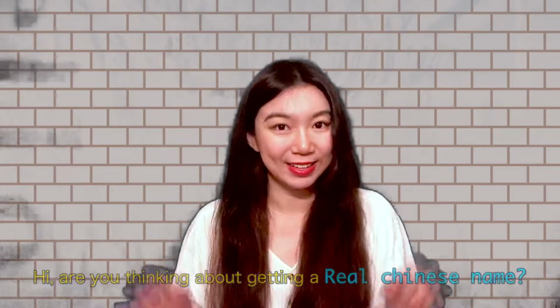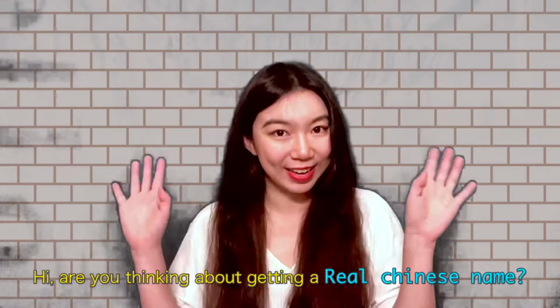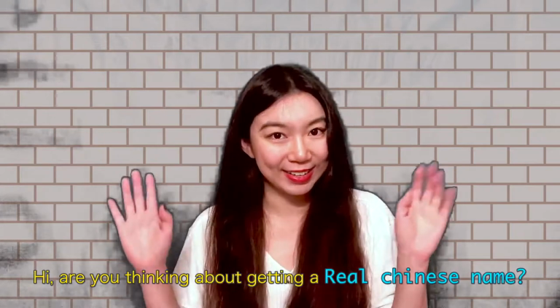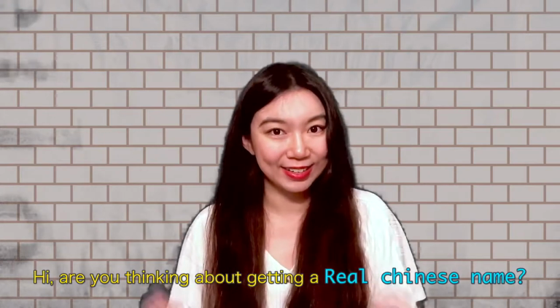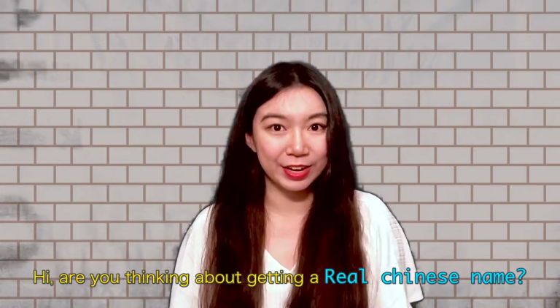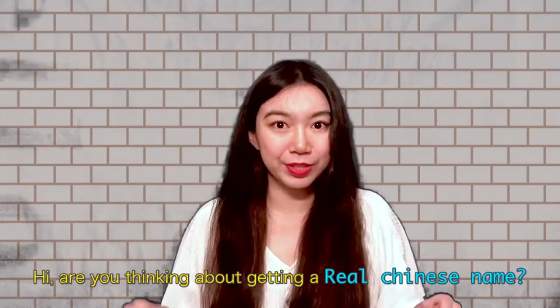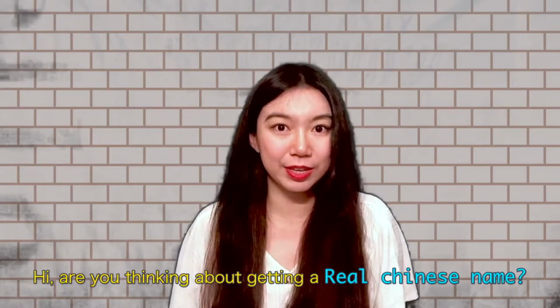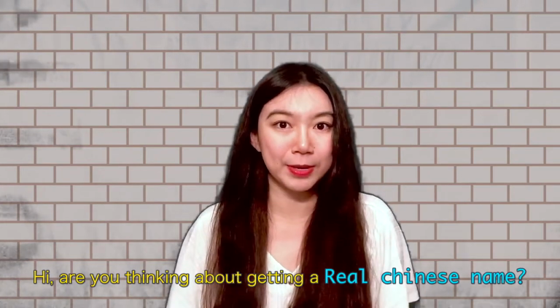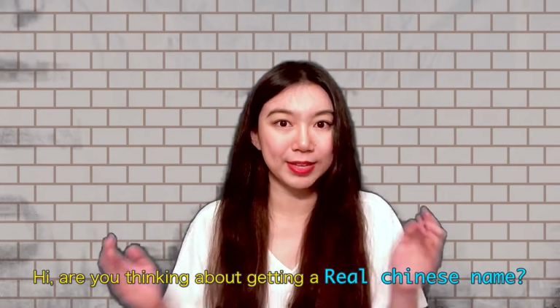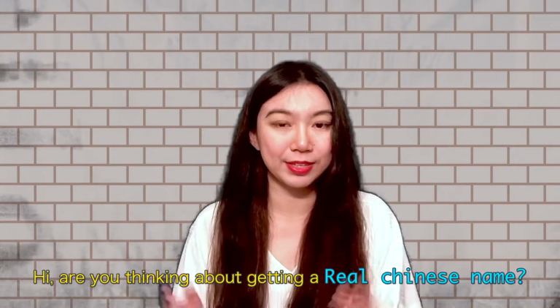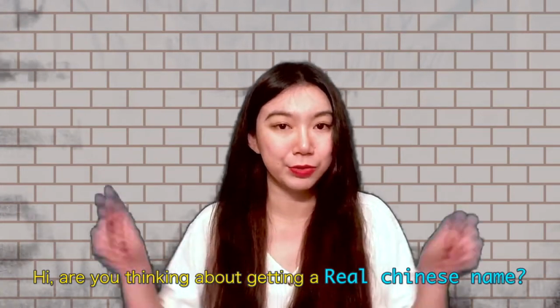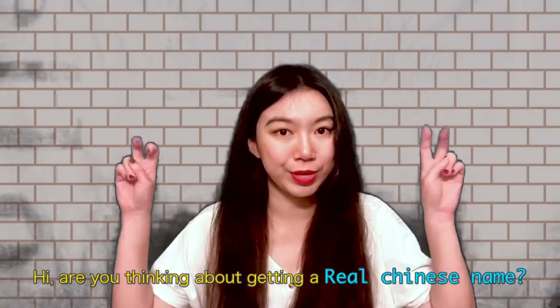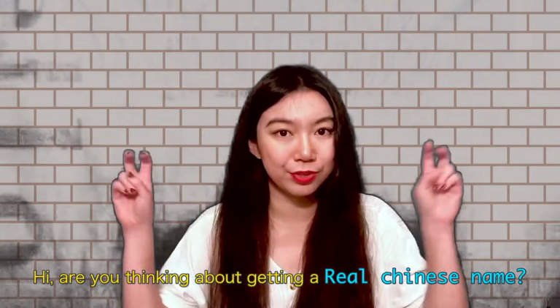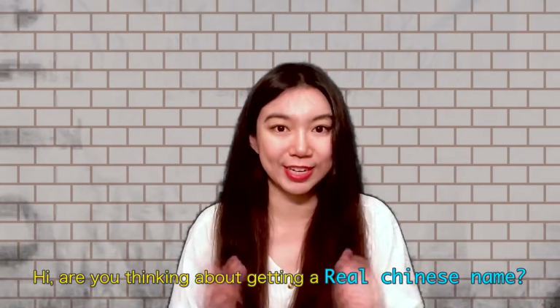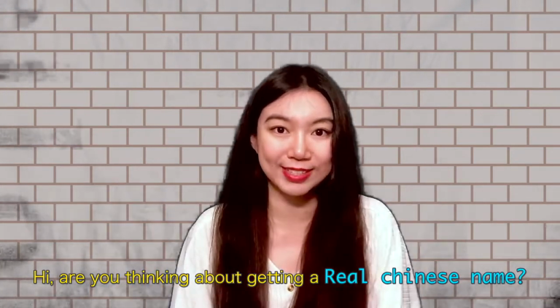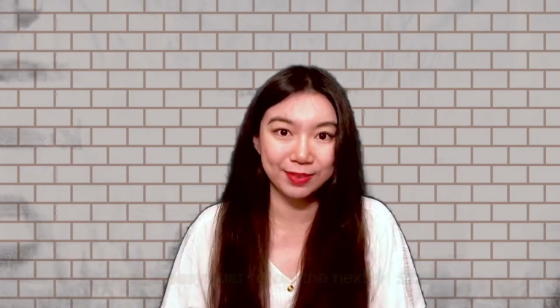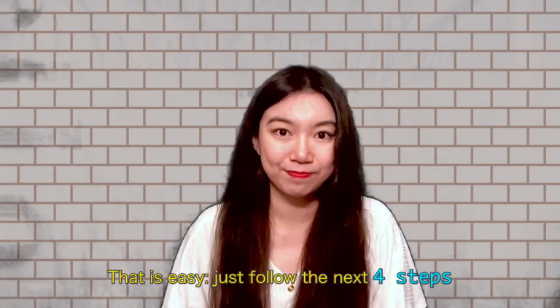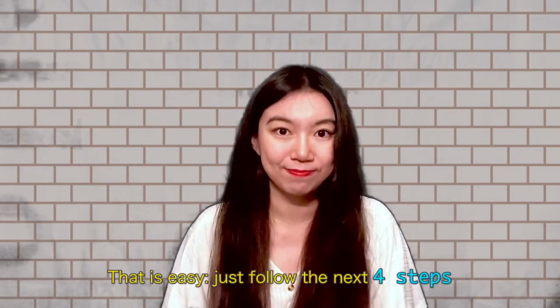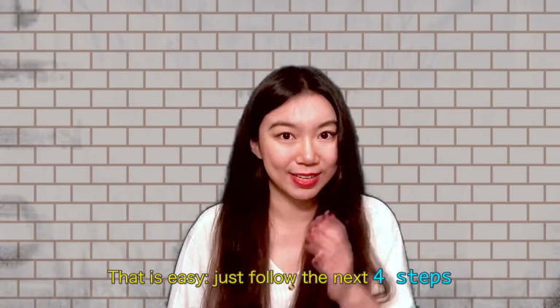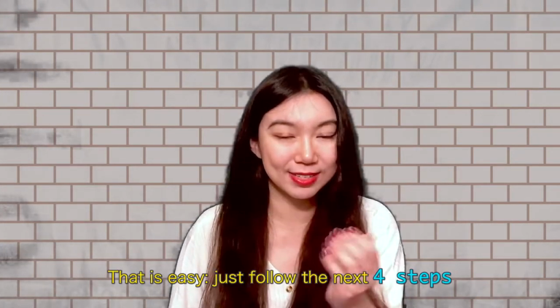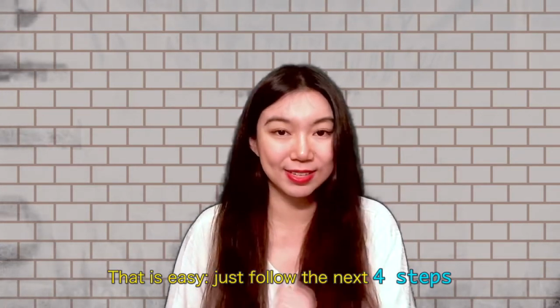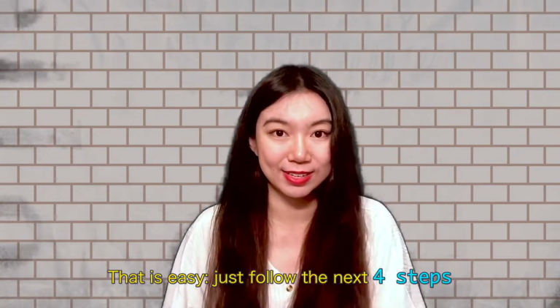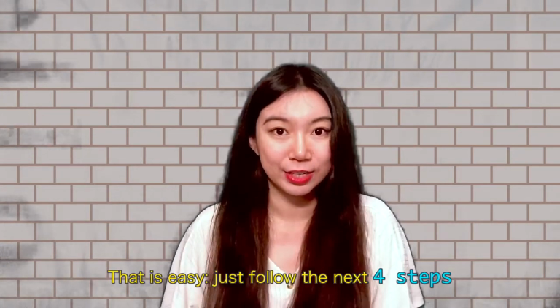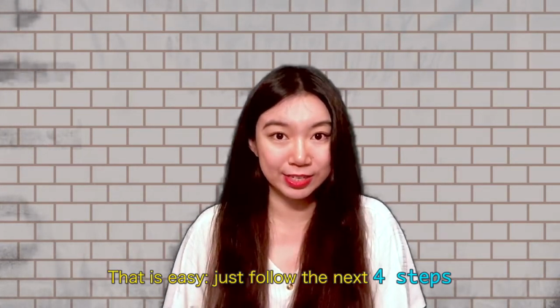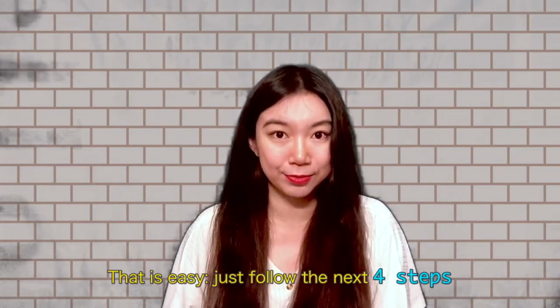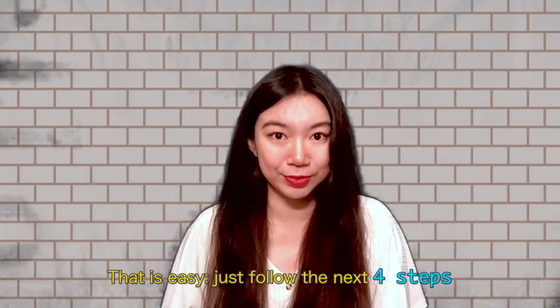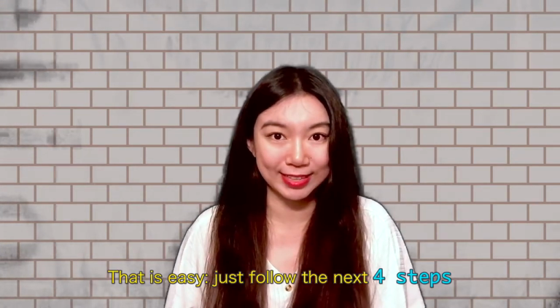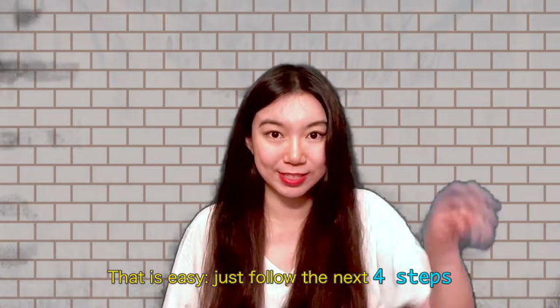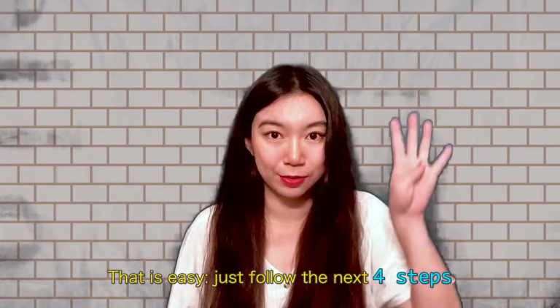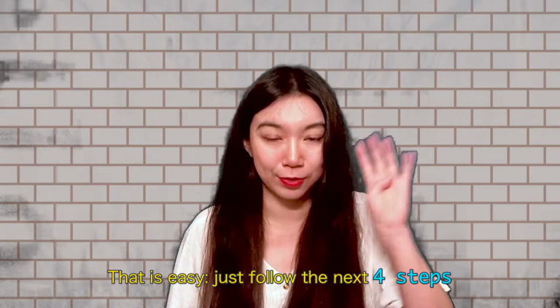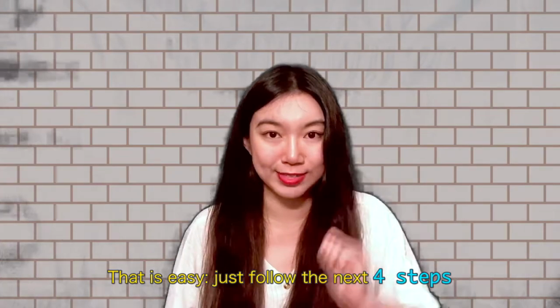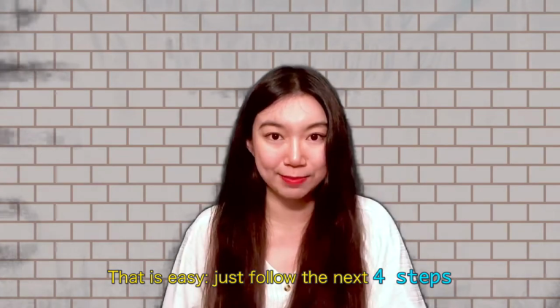Hi, are you thinking about getting a real Chinese name? That is easy — just follow the next four steps.